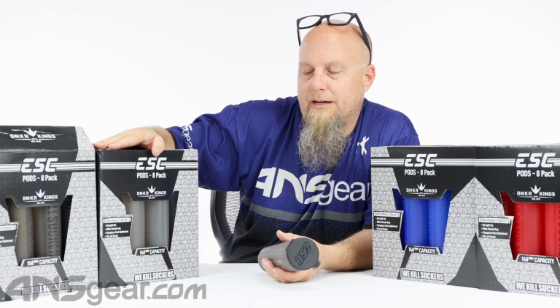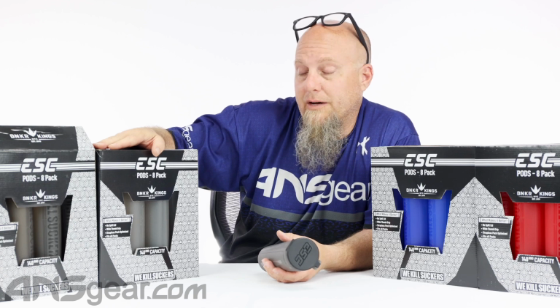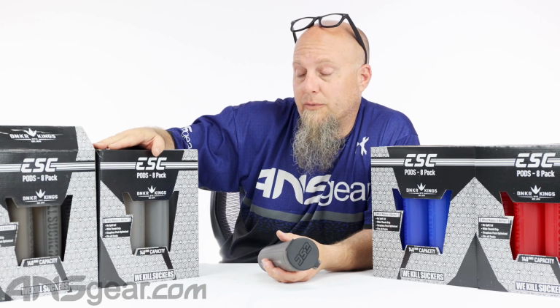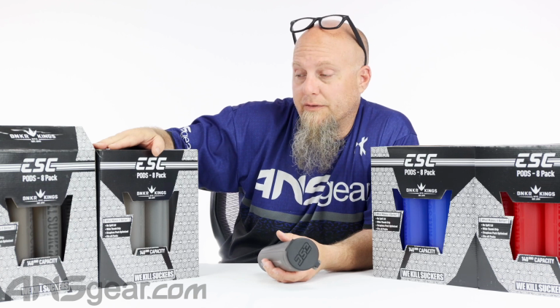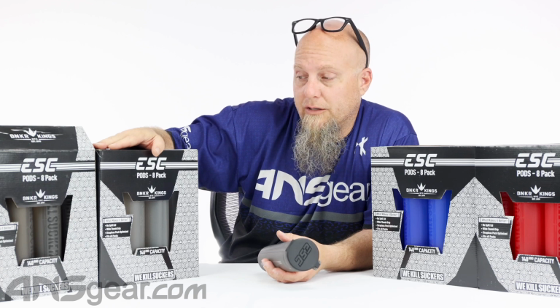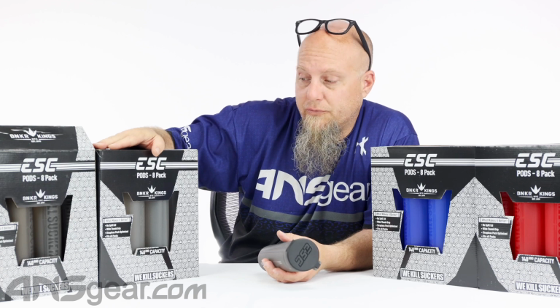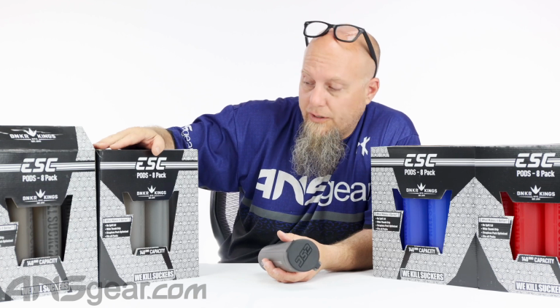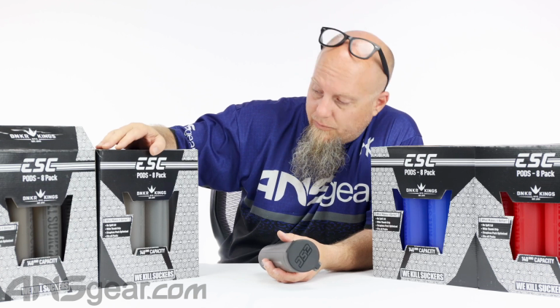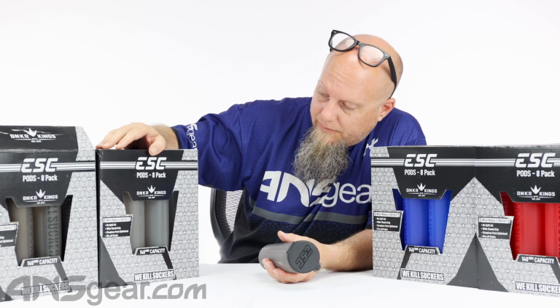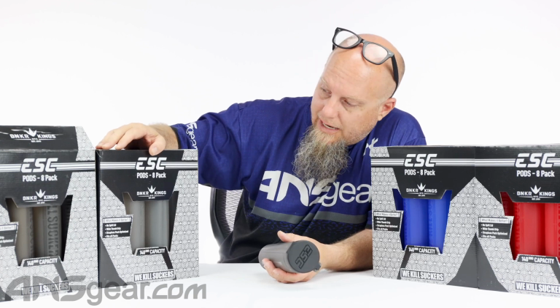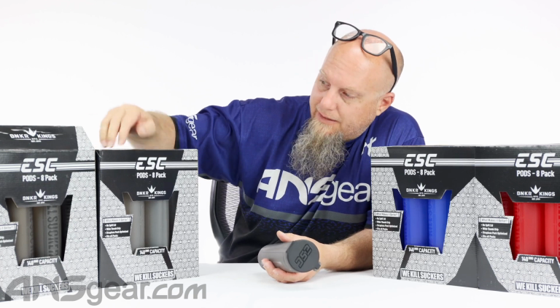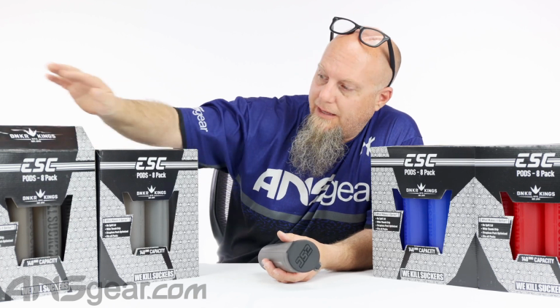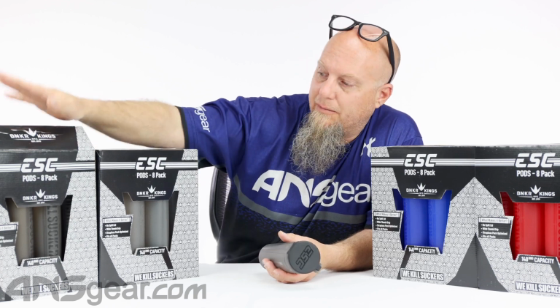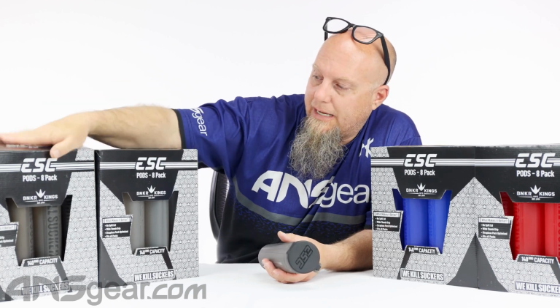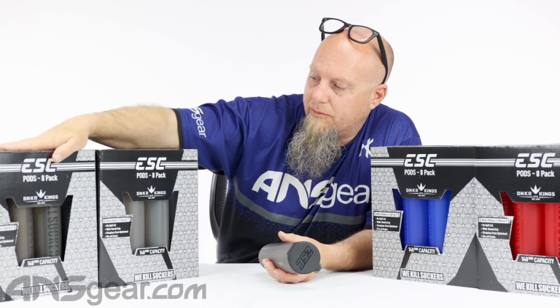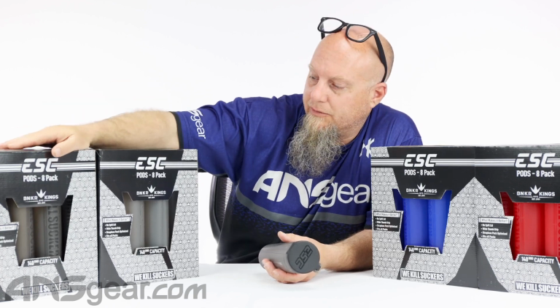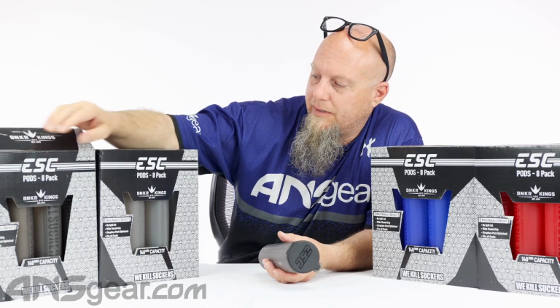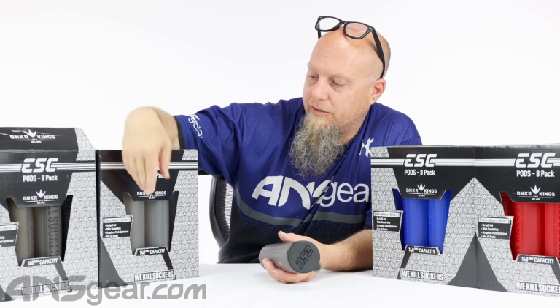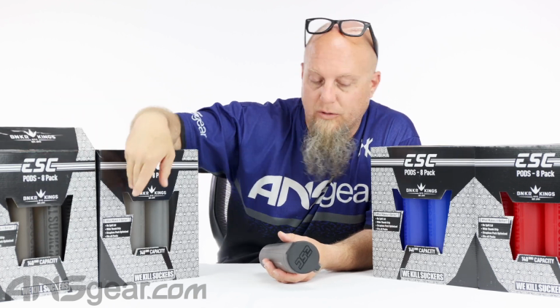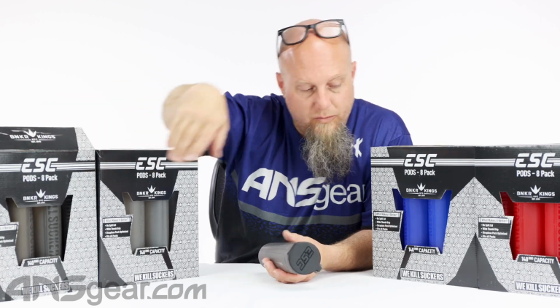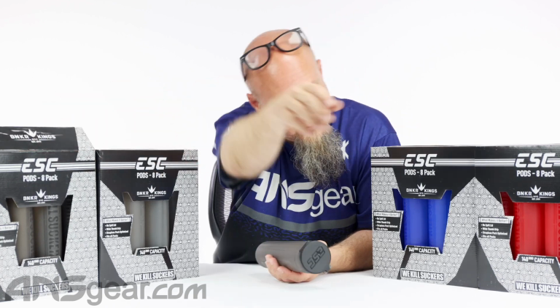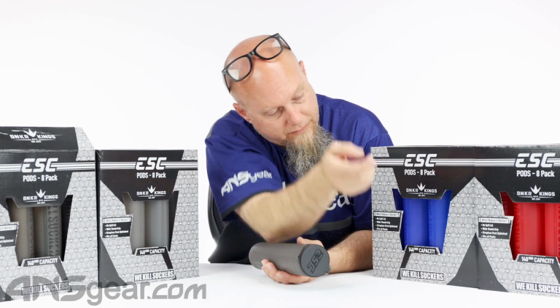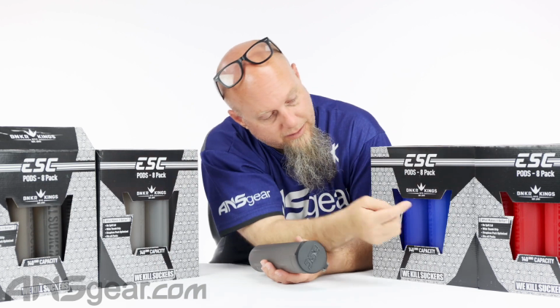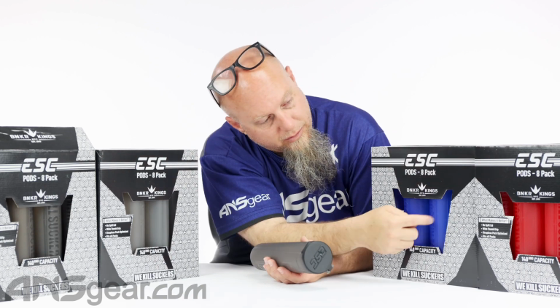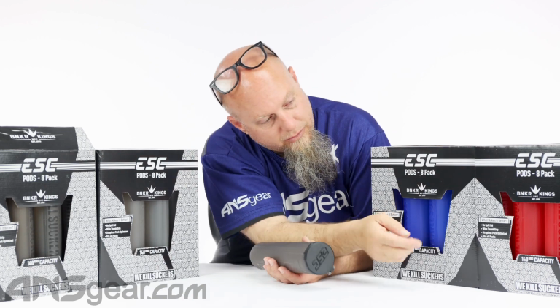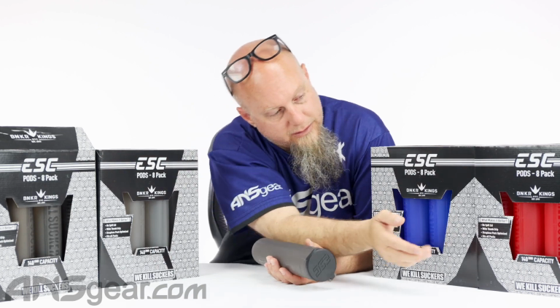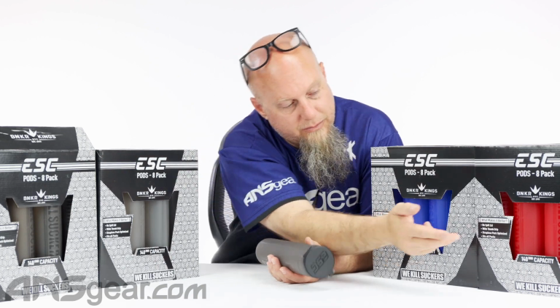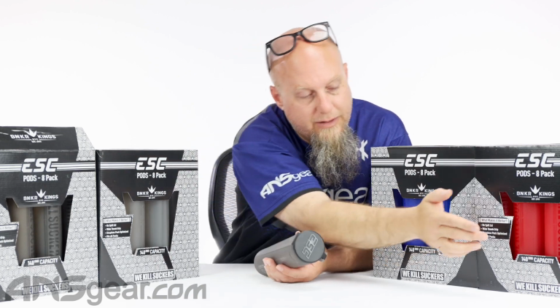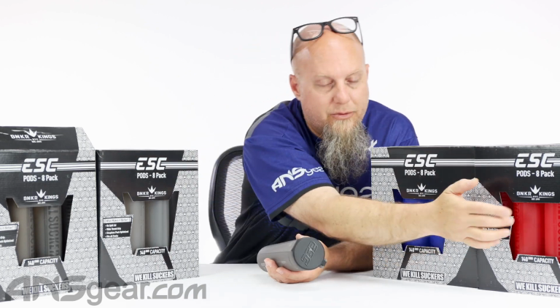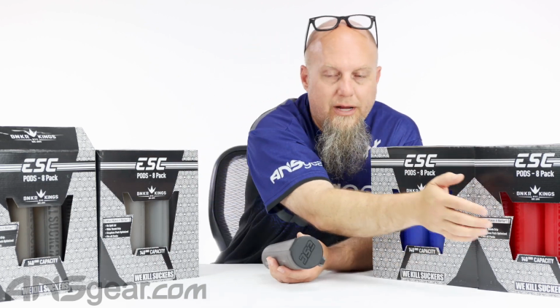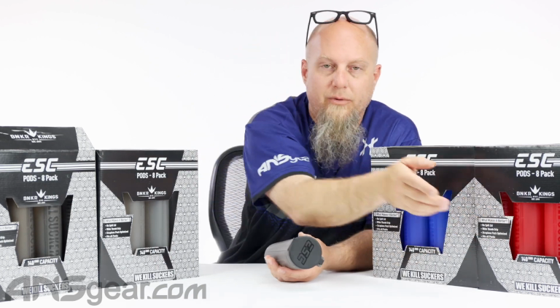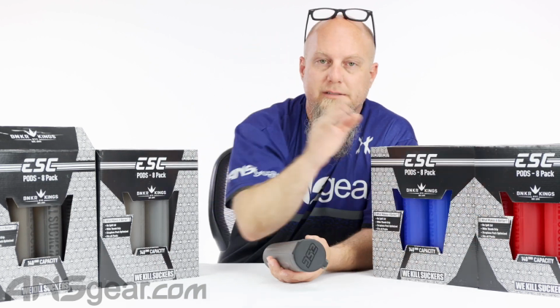We've got four different colors for you: we've got the black ones, the smoke ones, the blue ones, and the red ones.